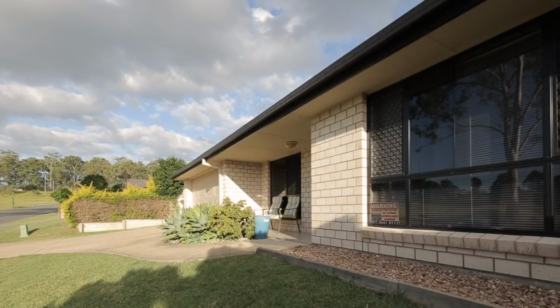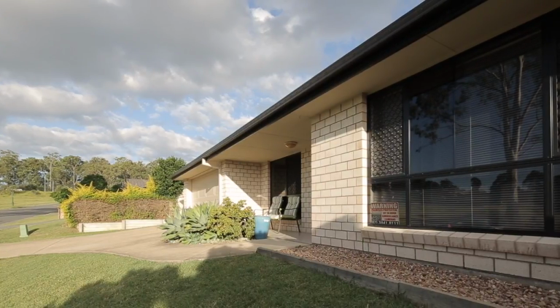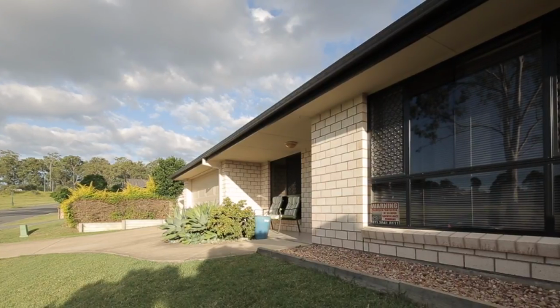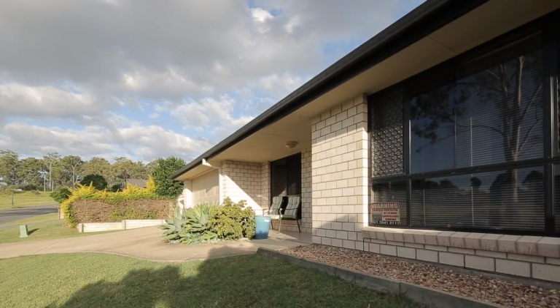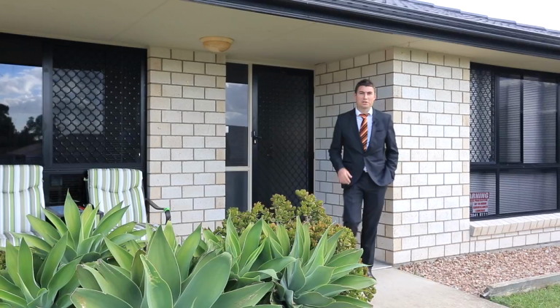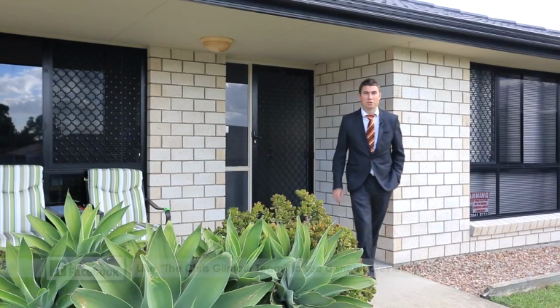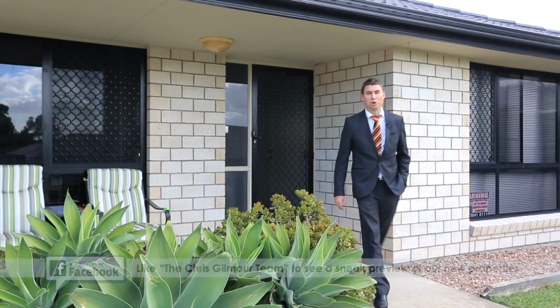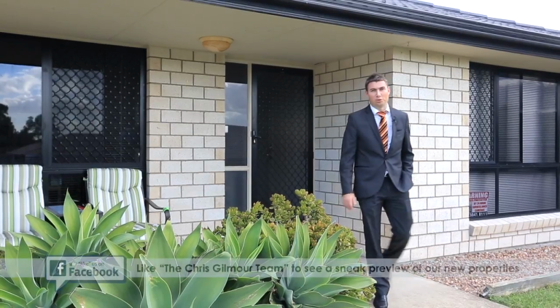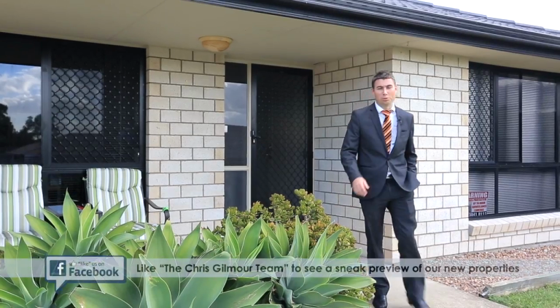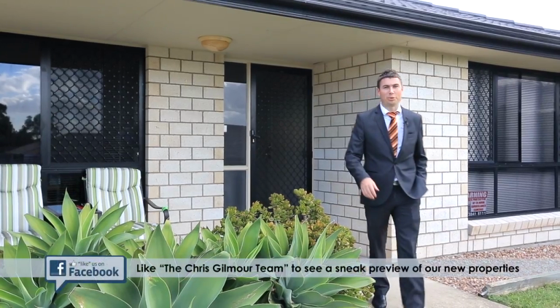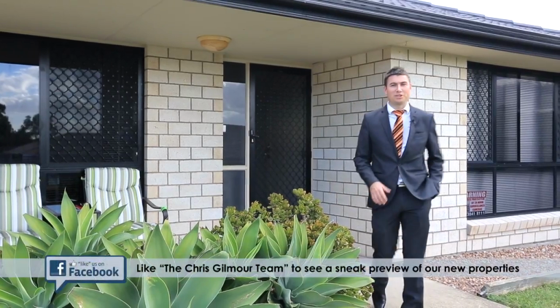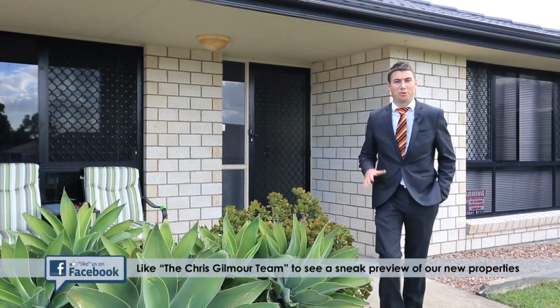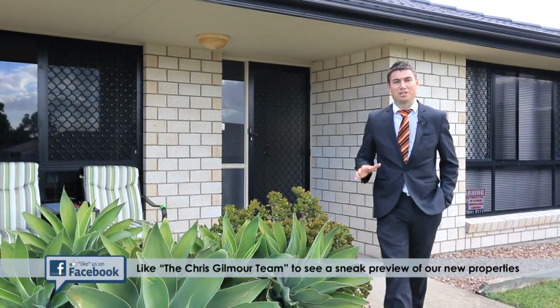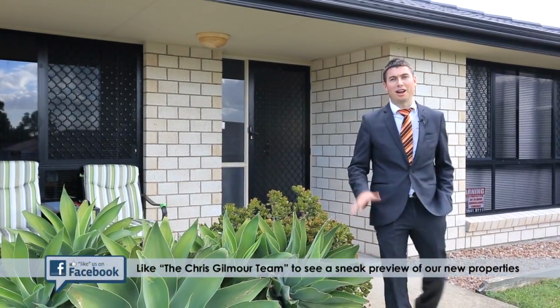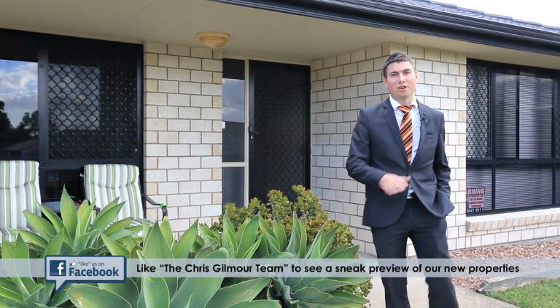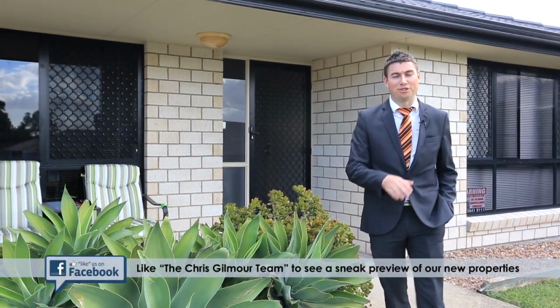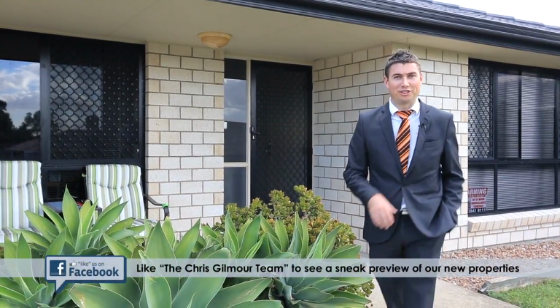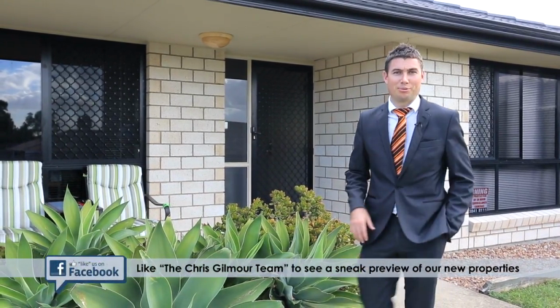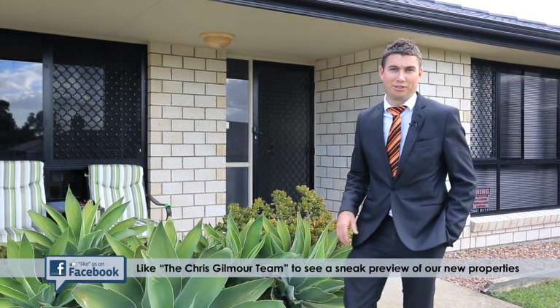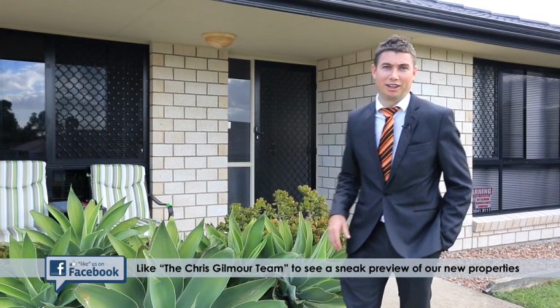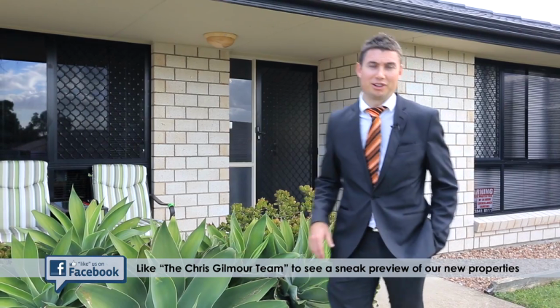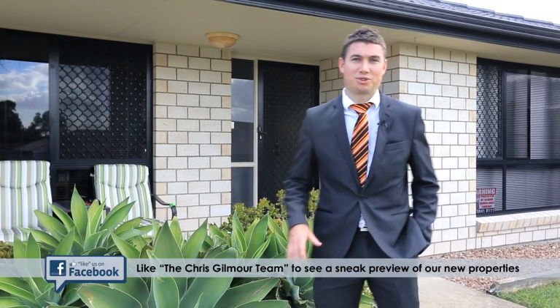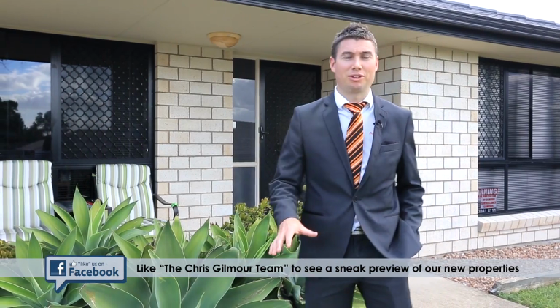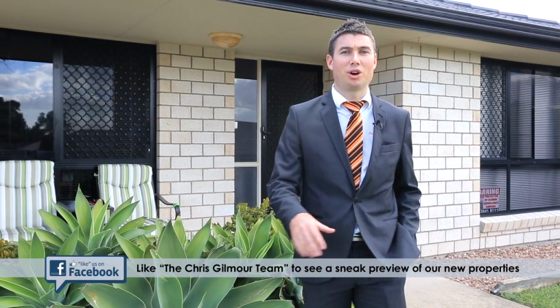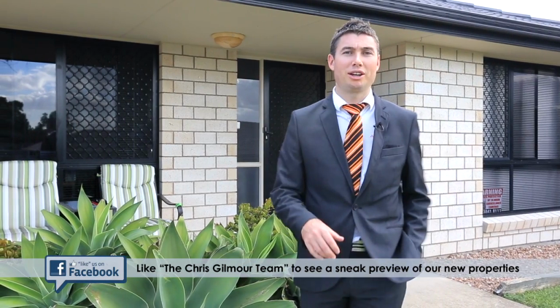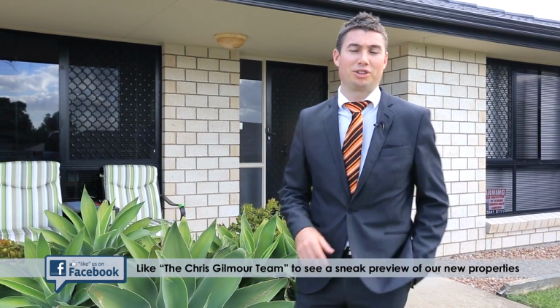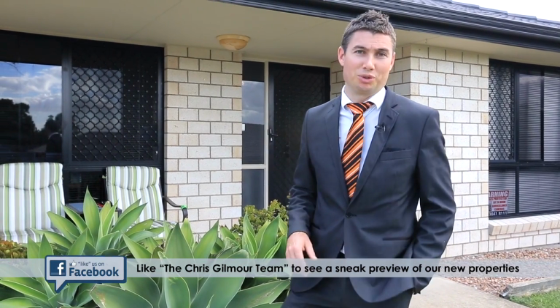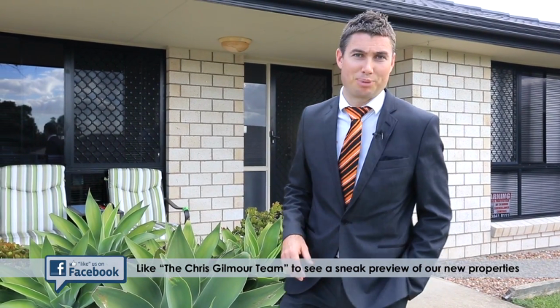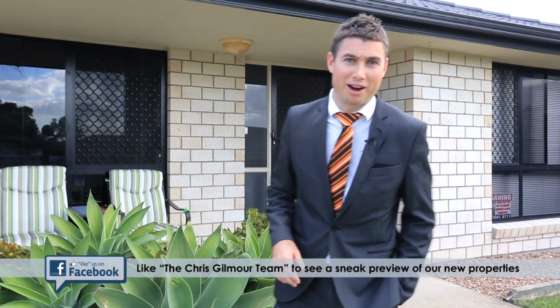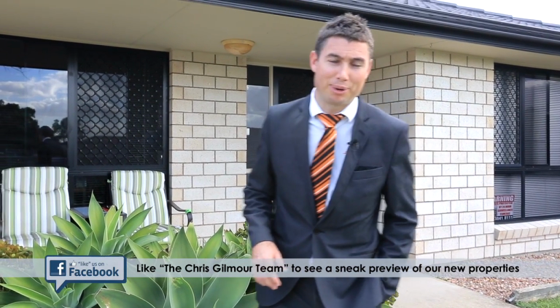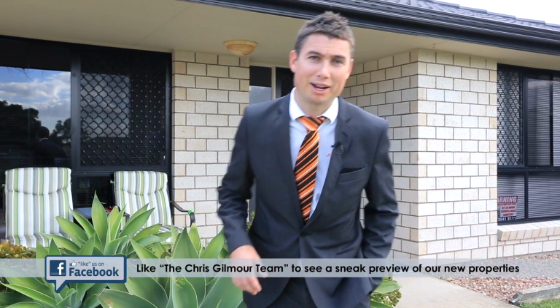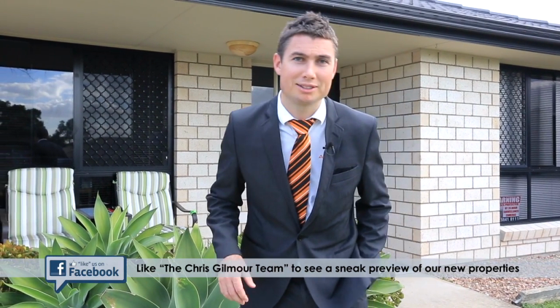Hi, I'm Chris Gilmore from All Properties Group, and today we're at 15 Buffalino Street, right here in the newest part of Parkinson.